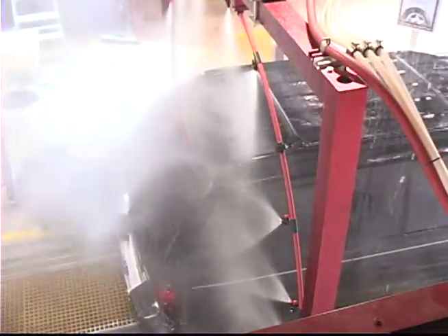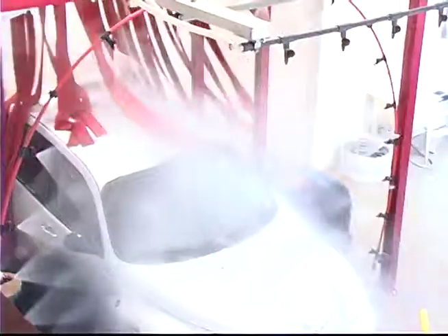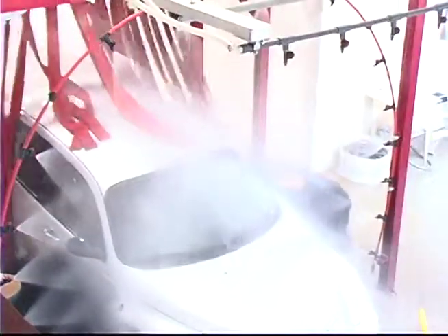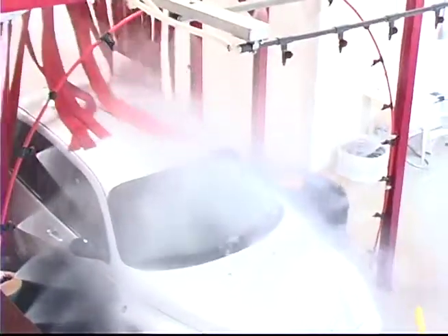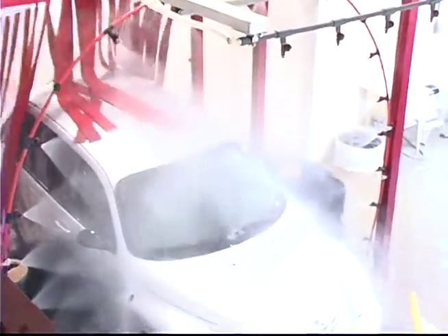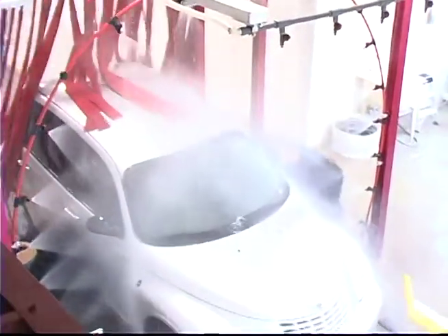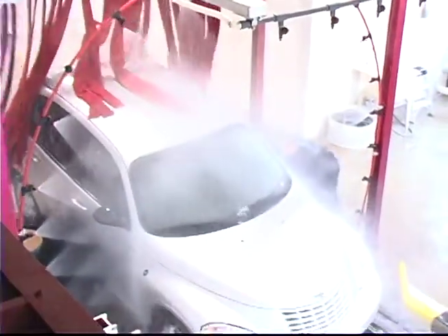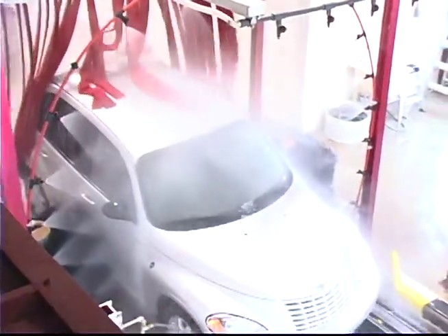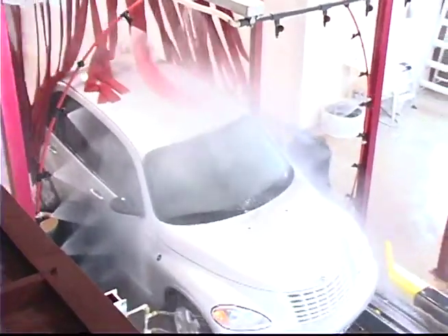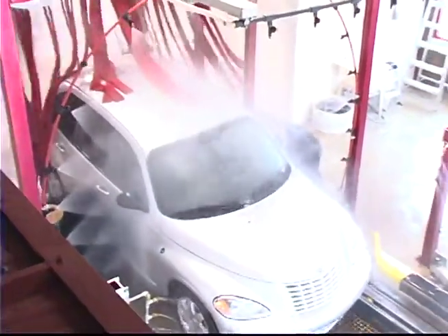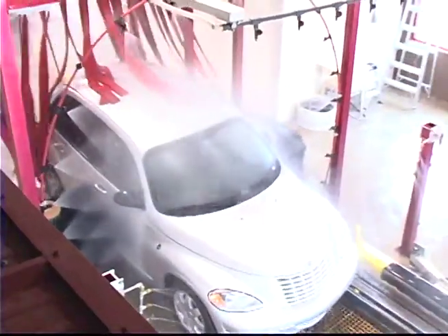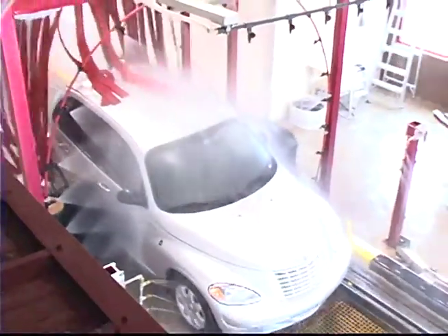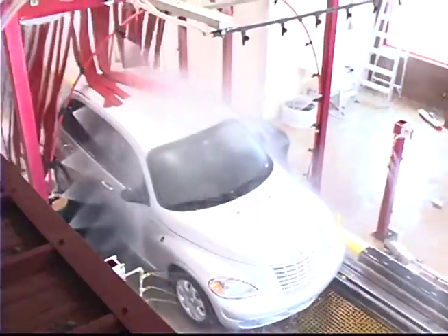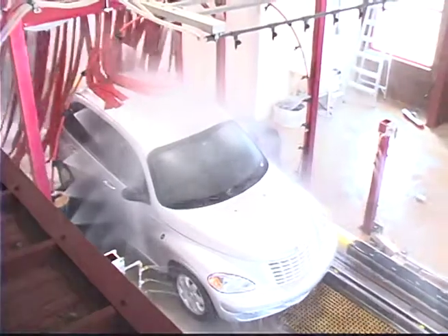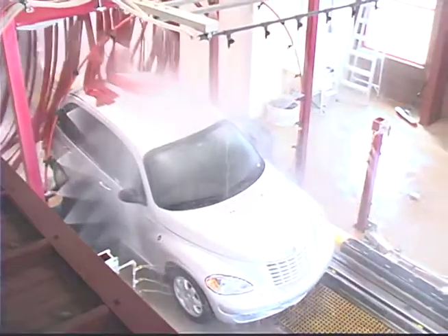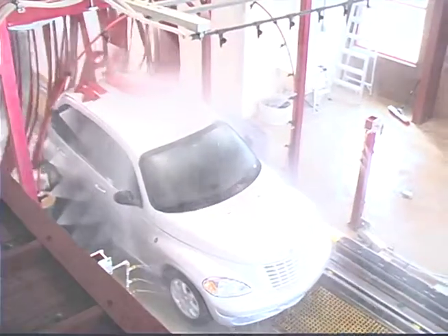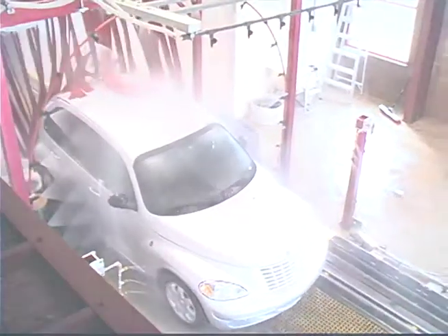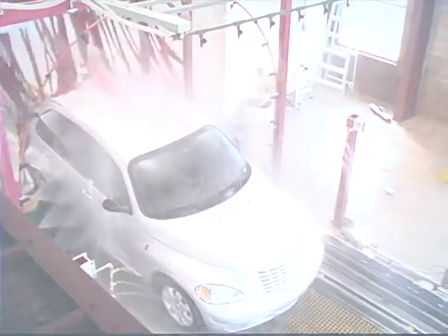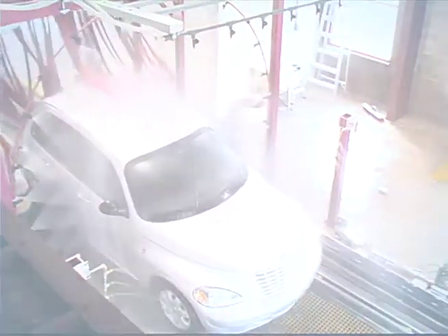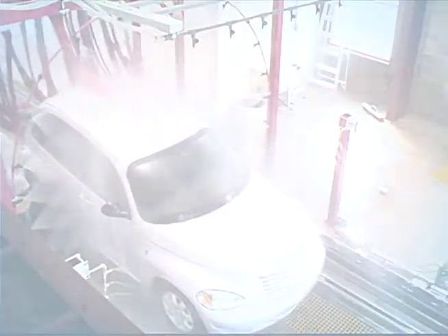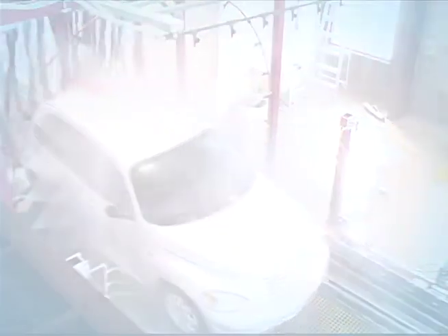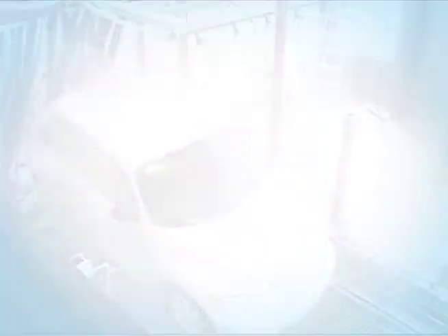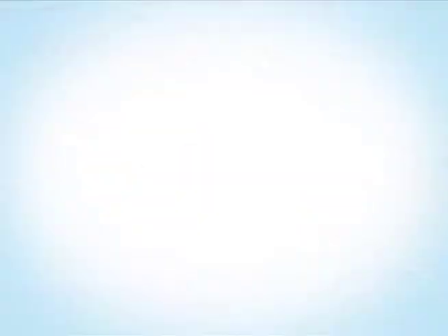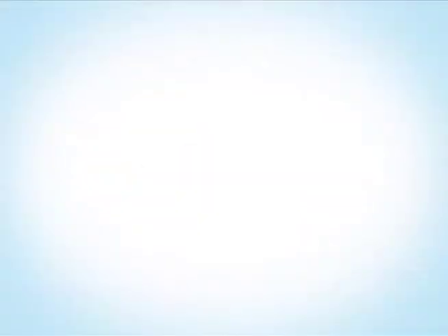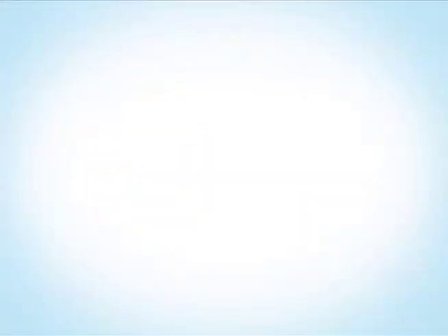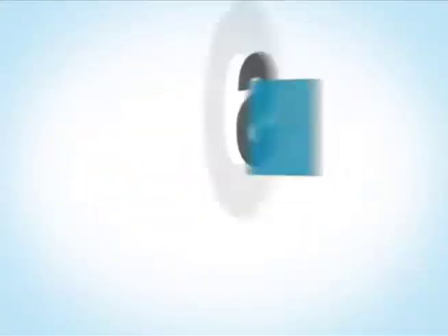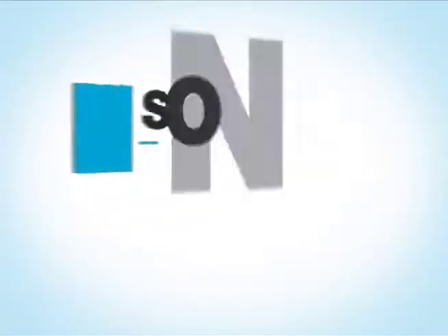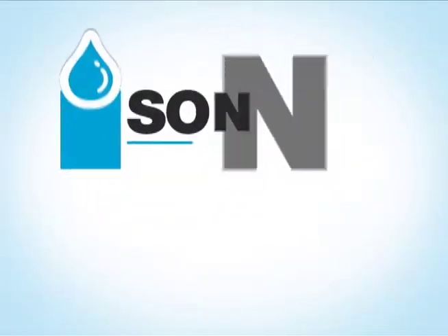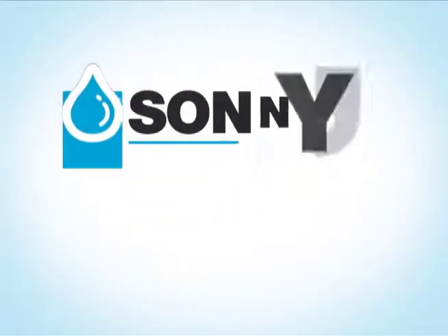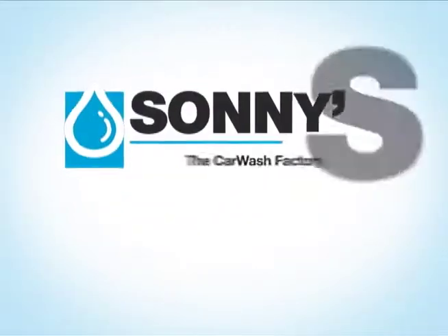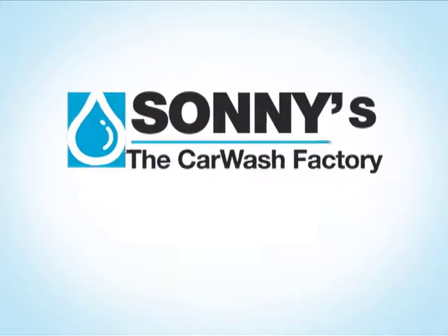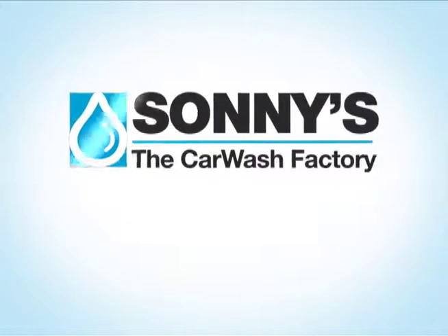Safe, reliable, high performance vehicle wash technology. Visit SunnysDirect.com for details.